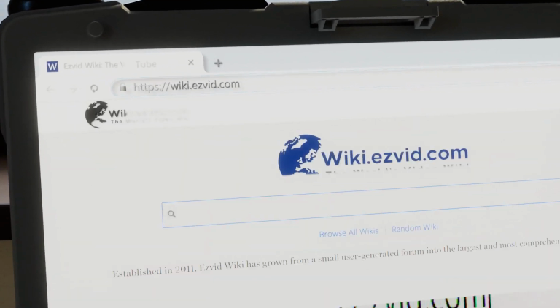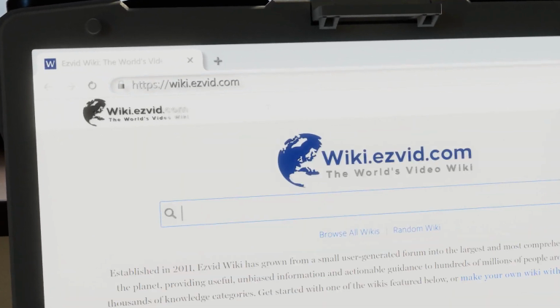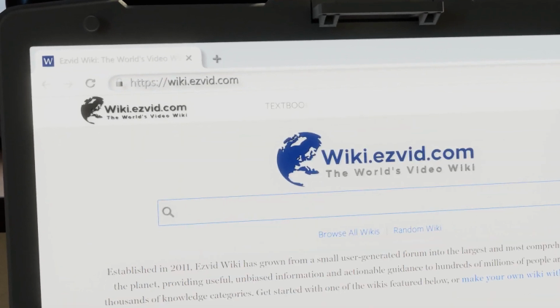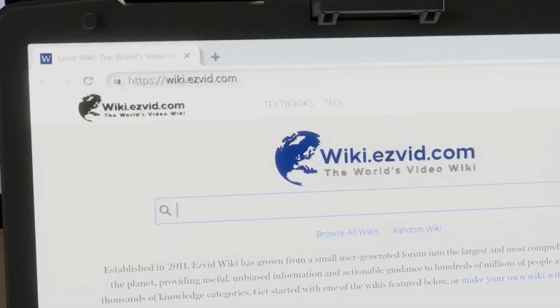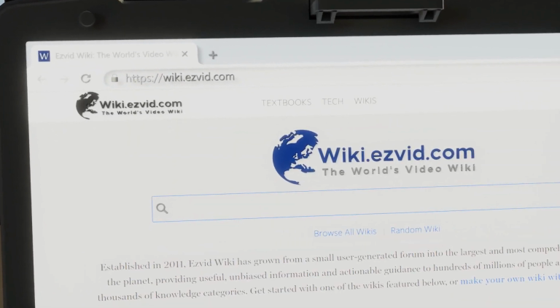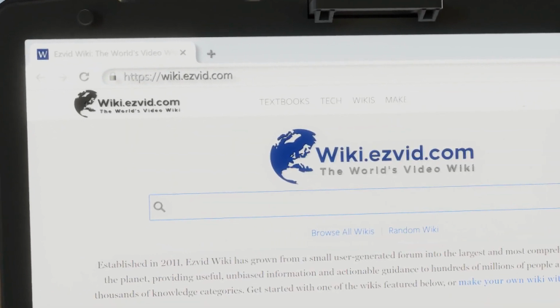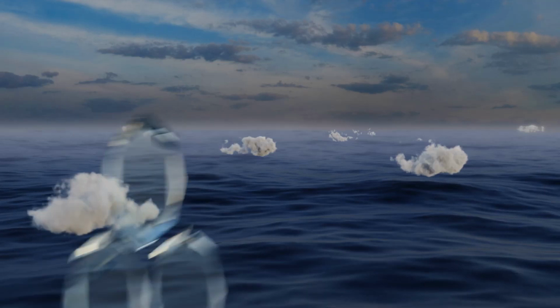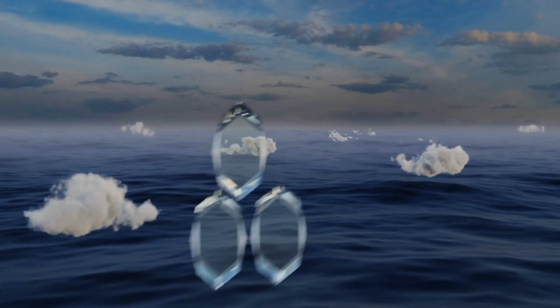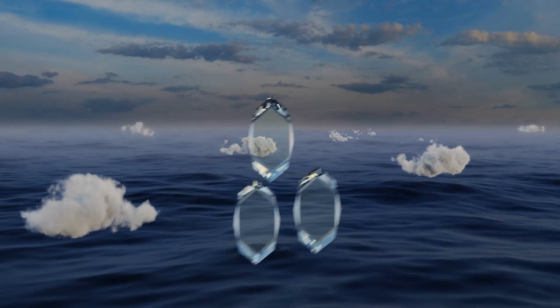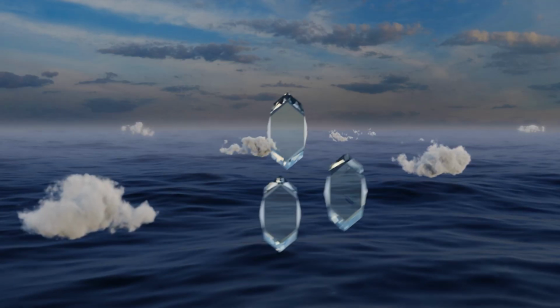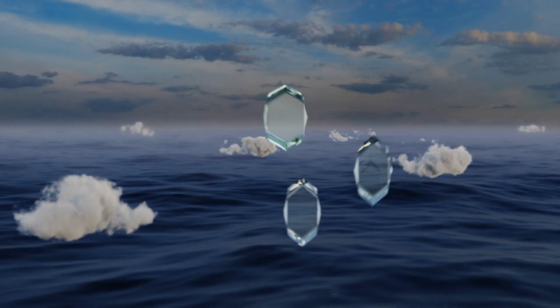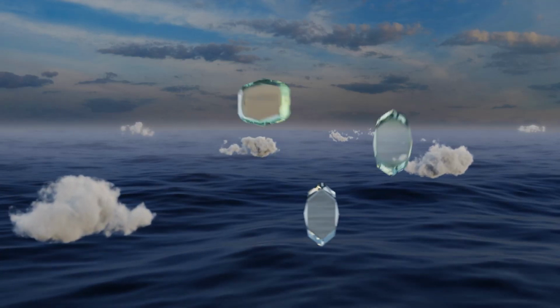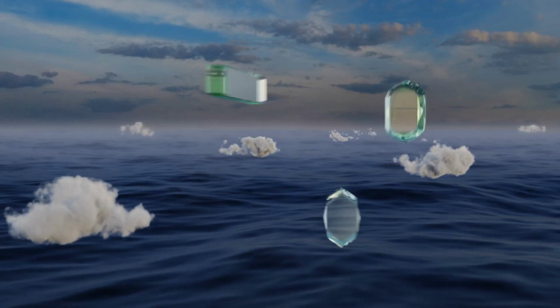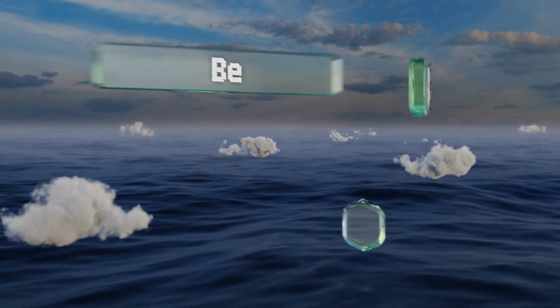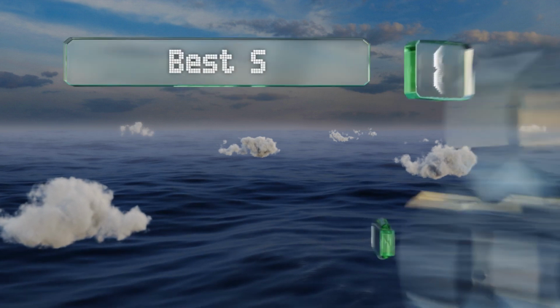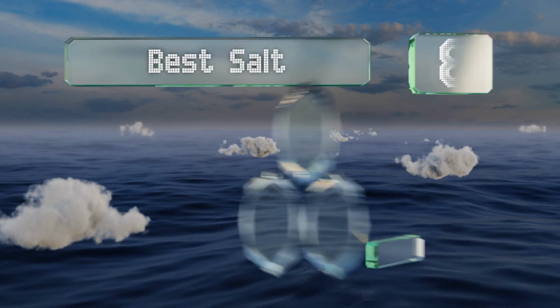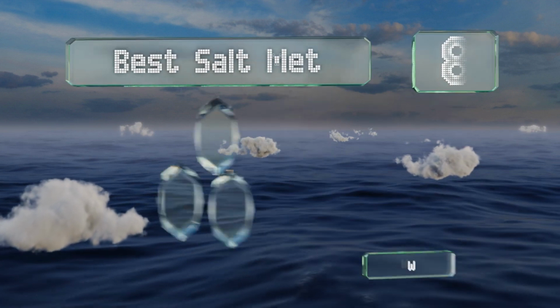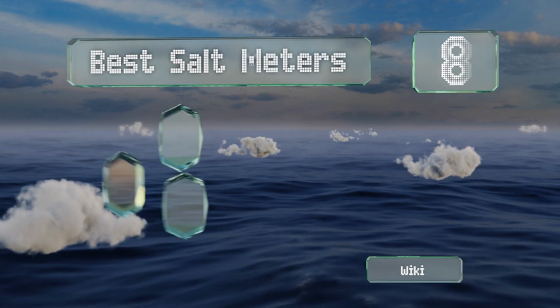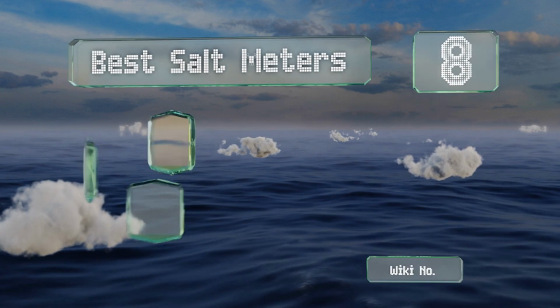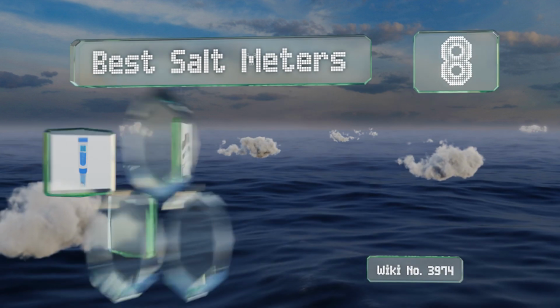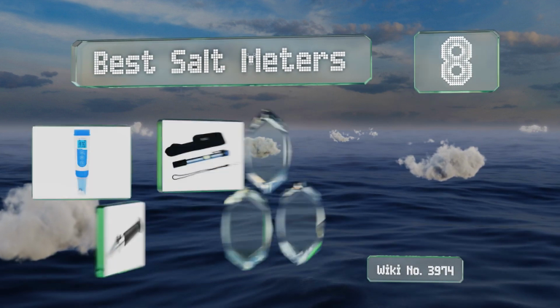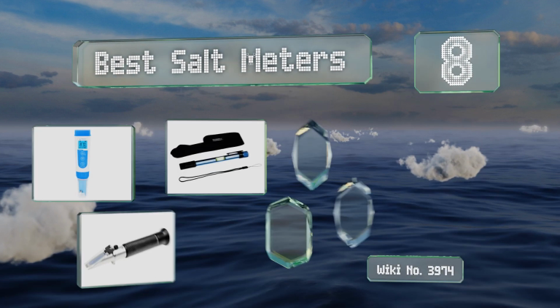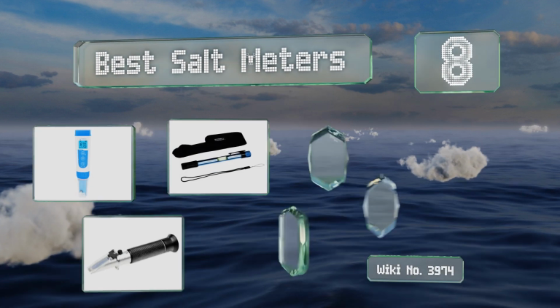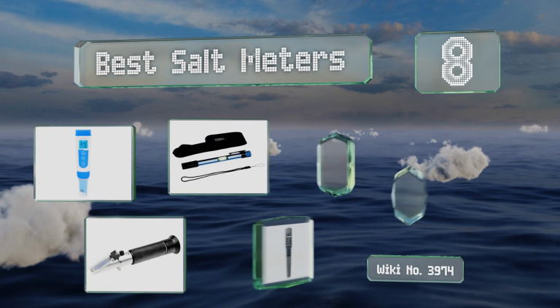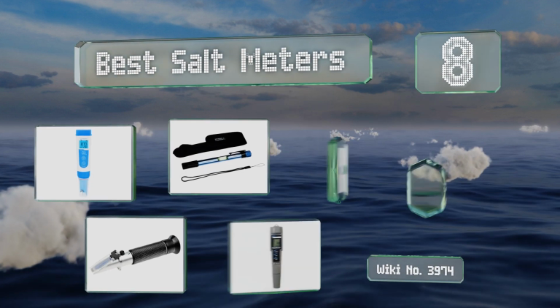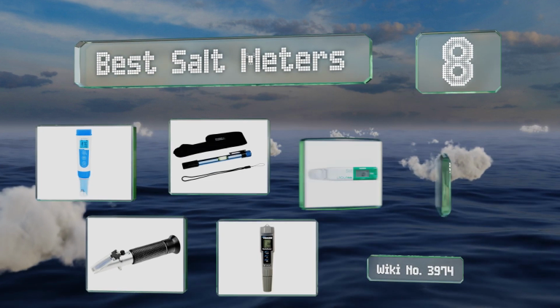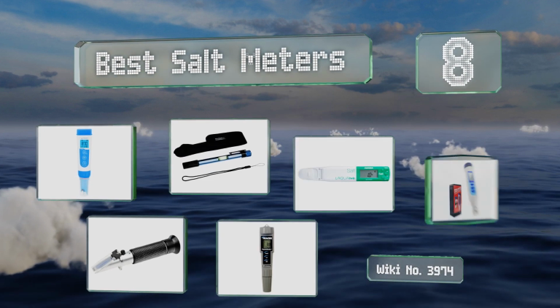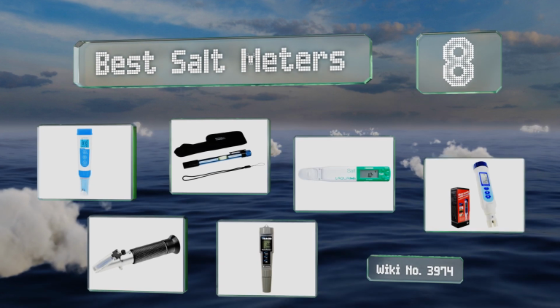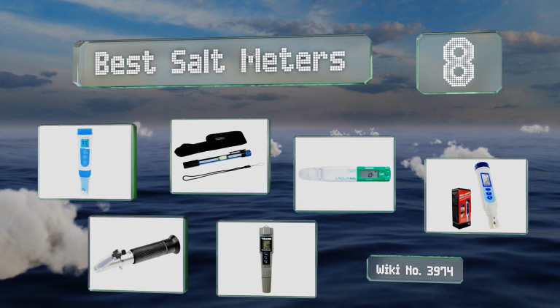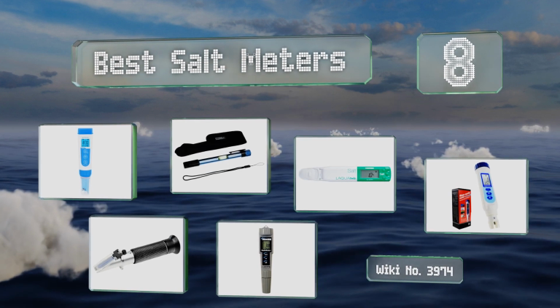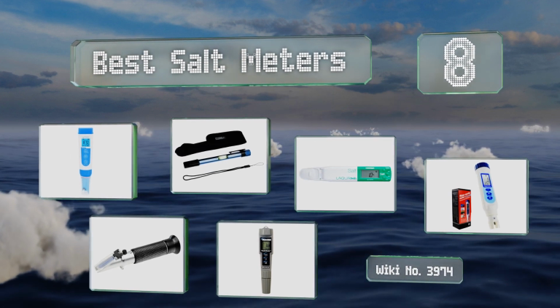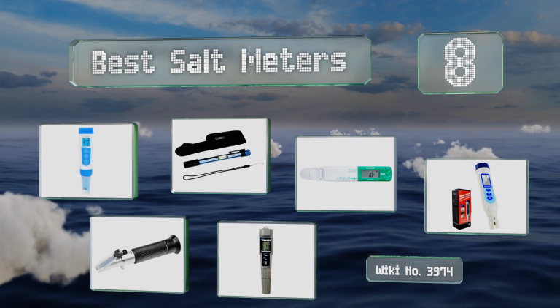EasyVid presents the eight best salt meters. Let's get started with the list.